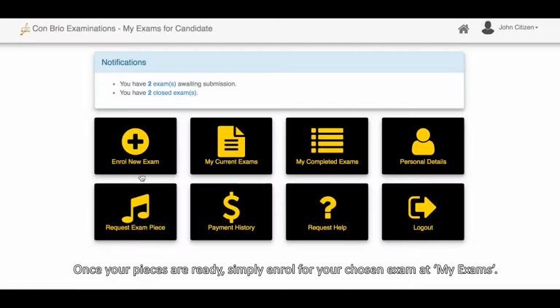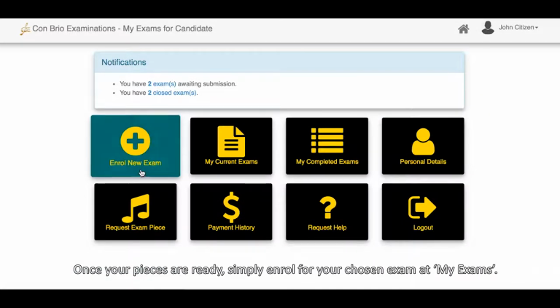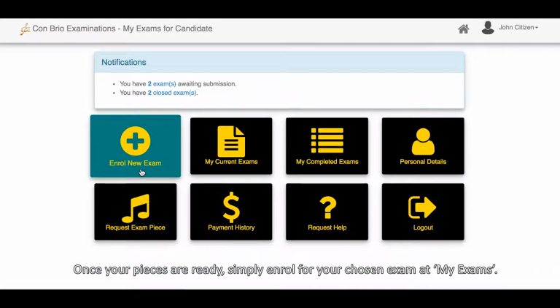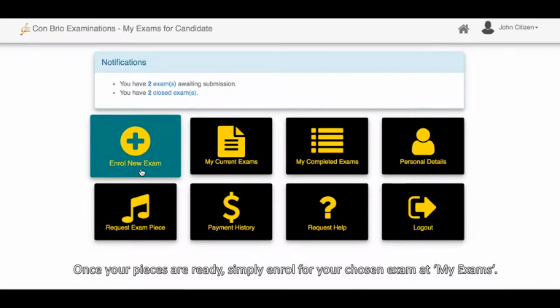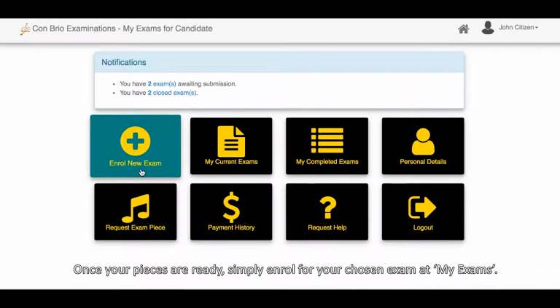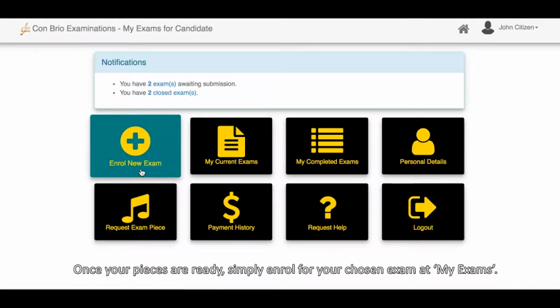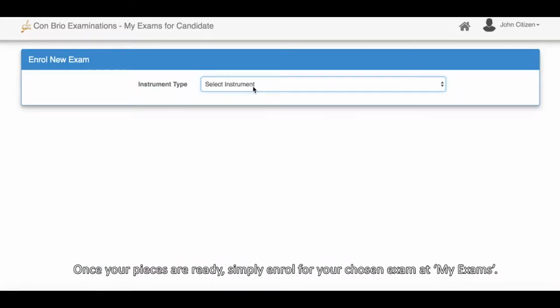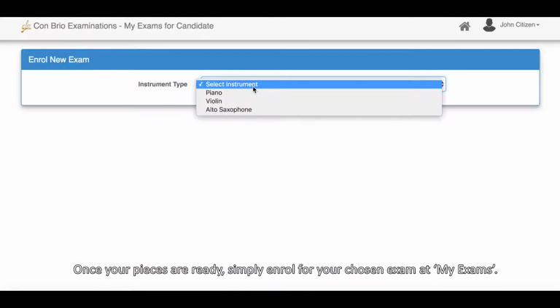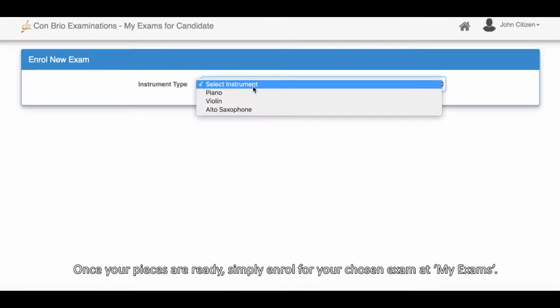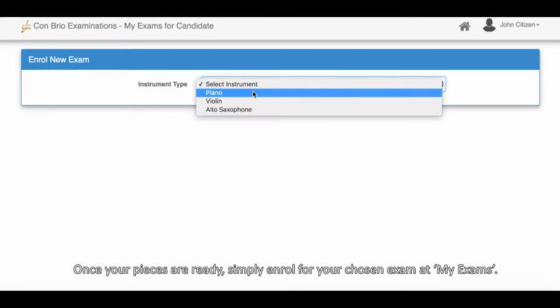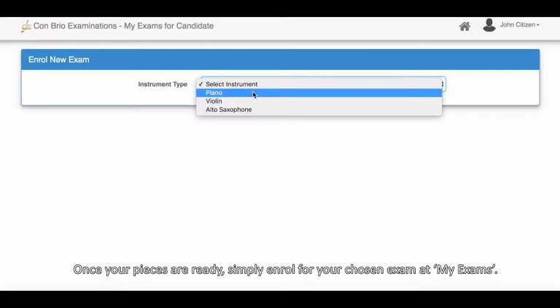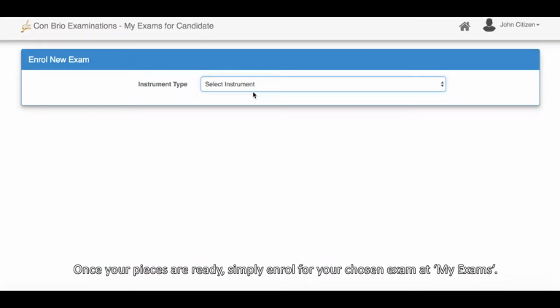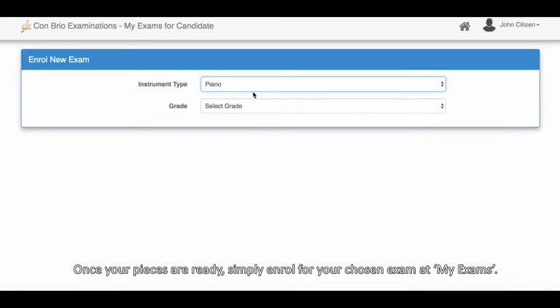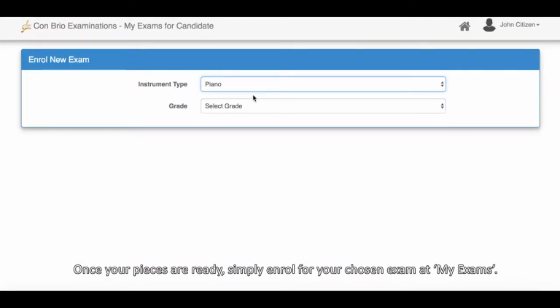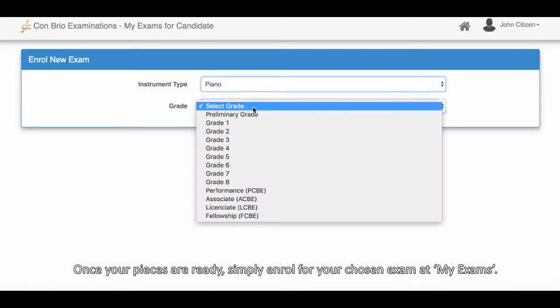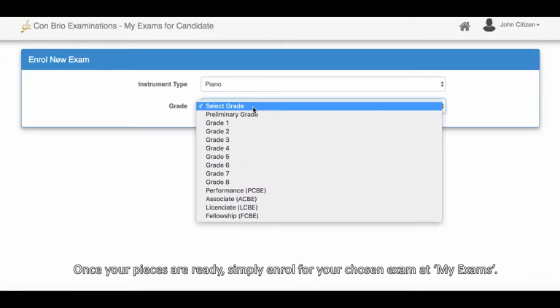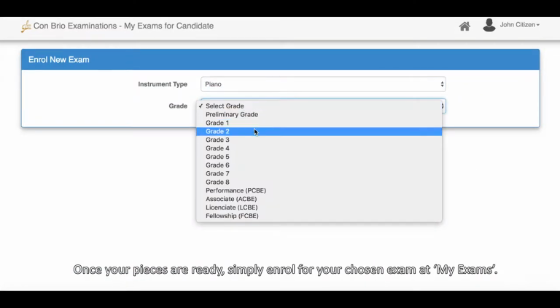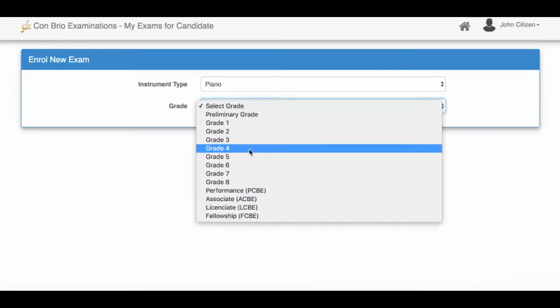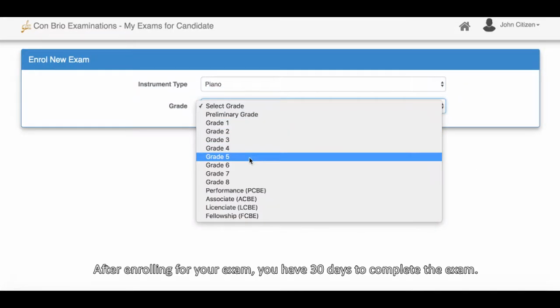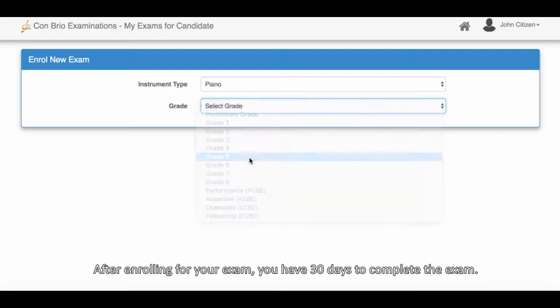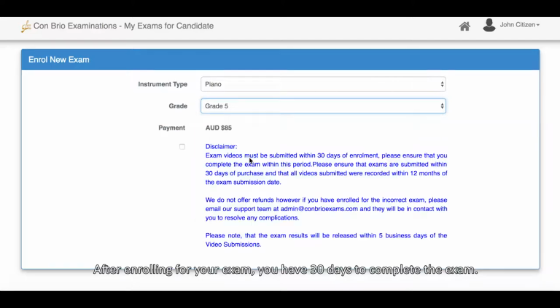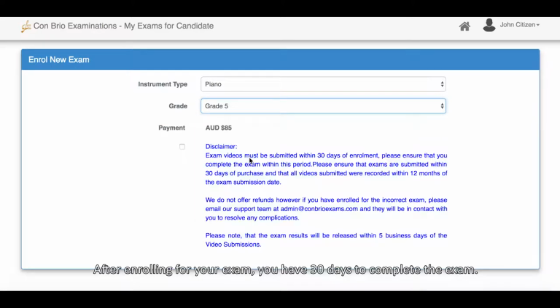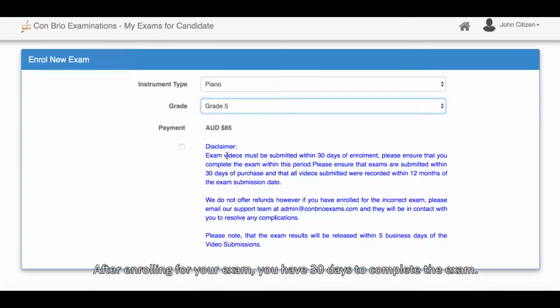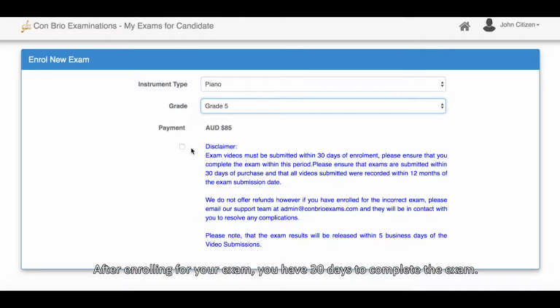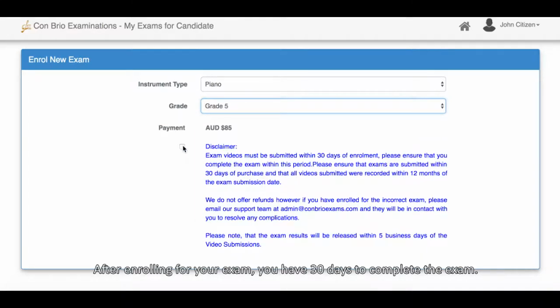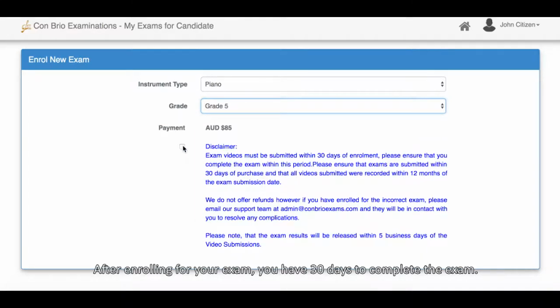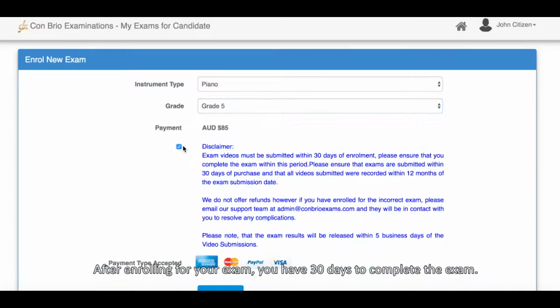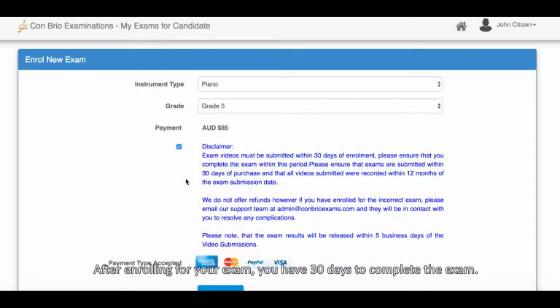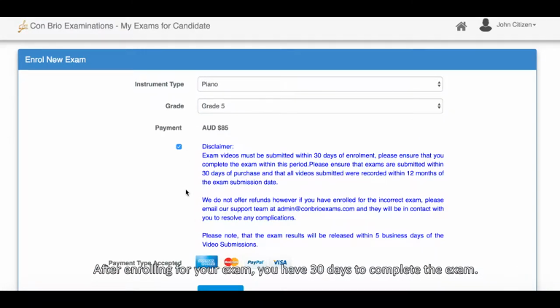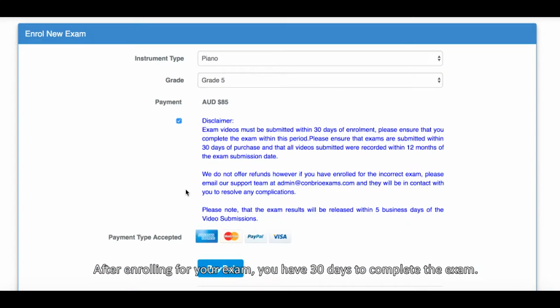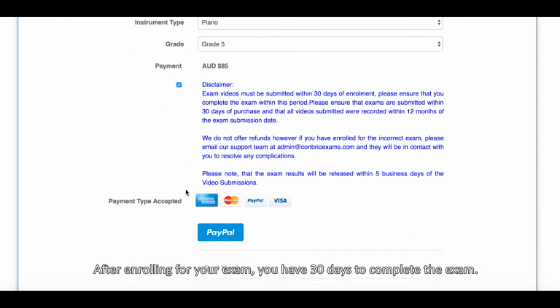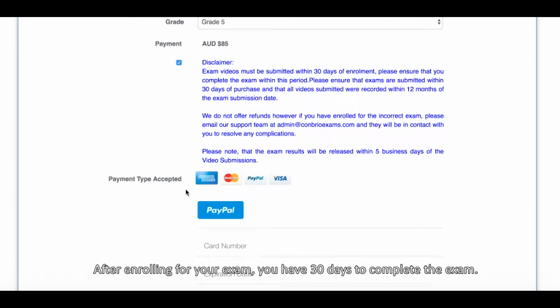Once your pieces are ready, simply enrol for your chosen exam at MyExams. After enrolling for your exam, you have 30 days to complete the exam.